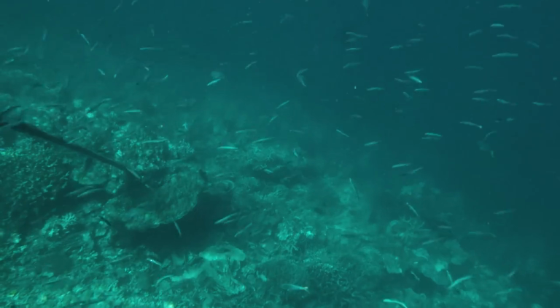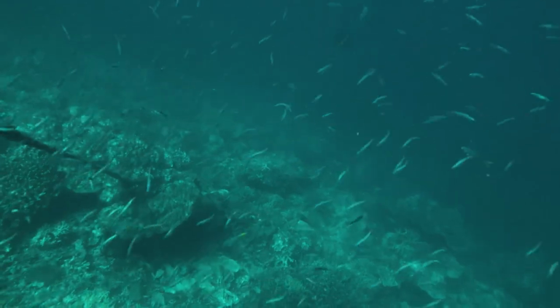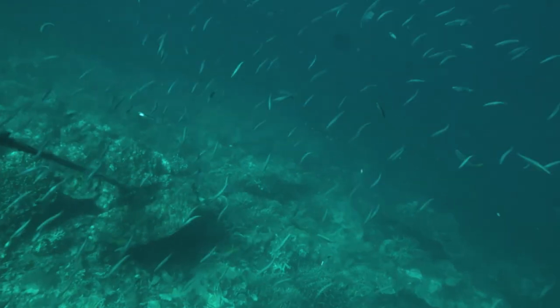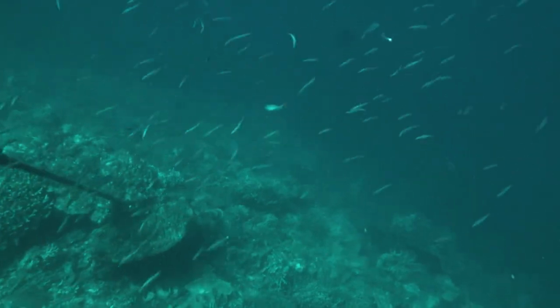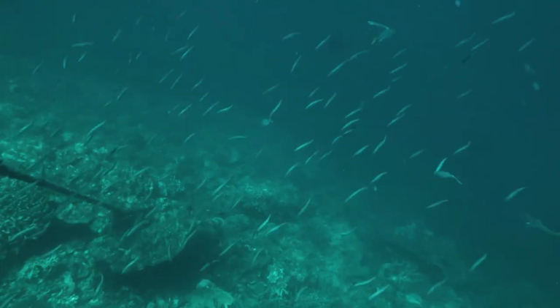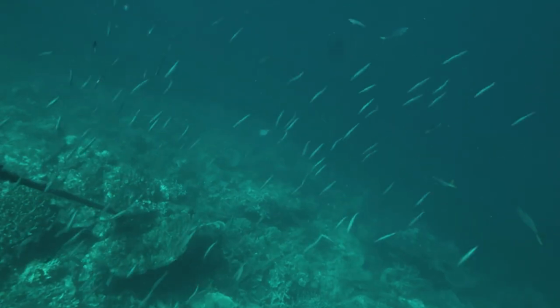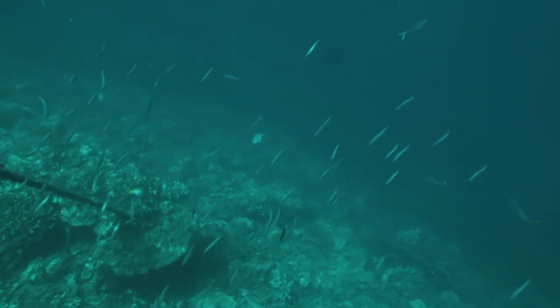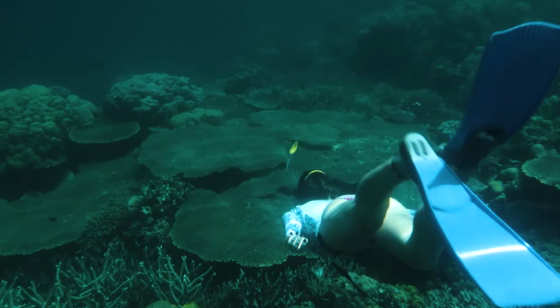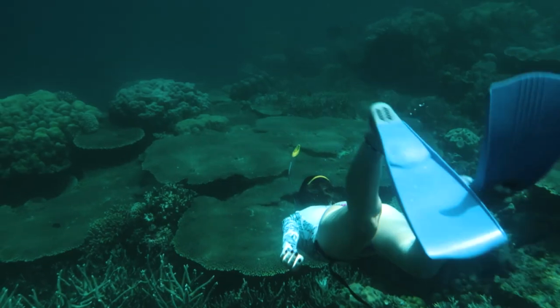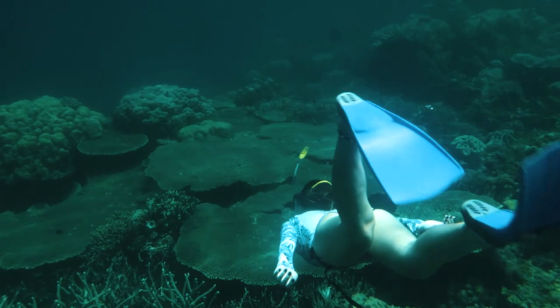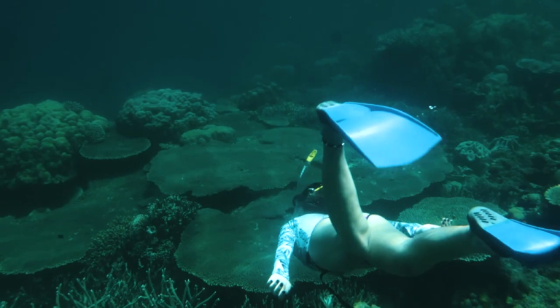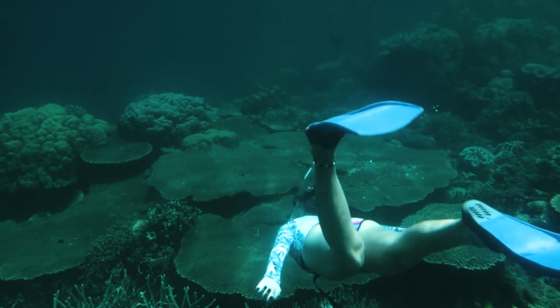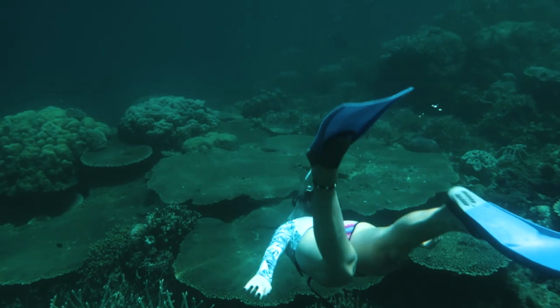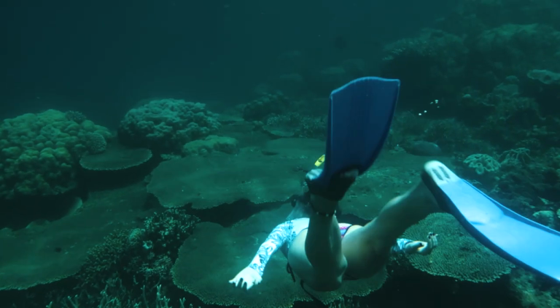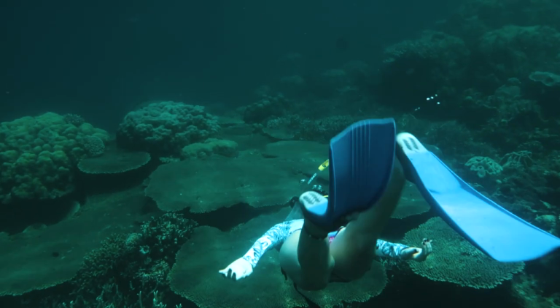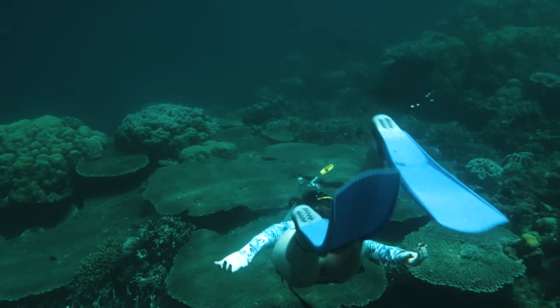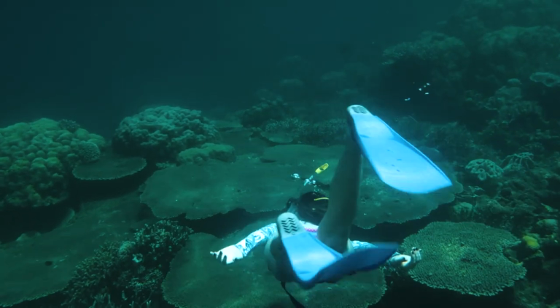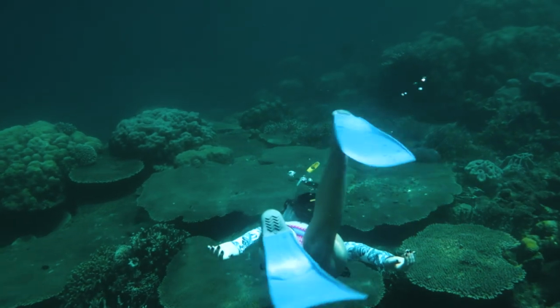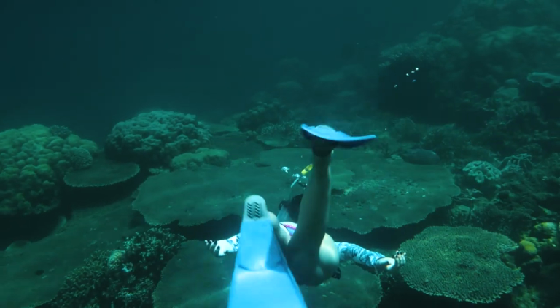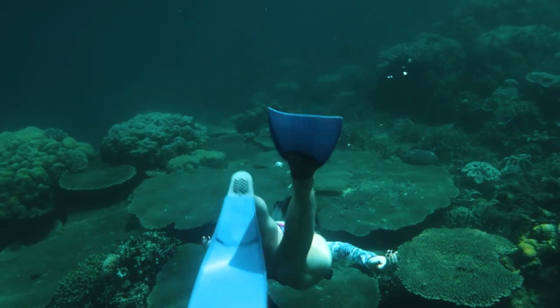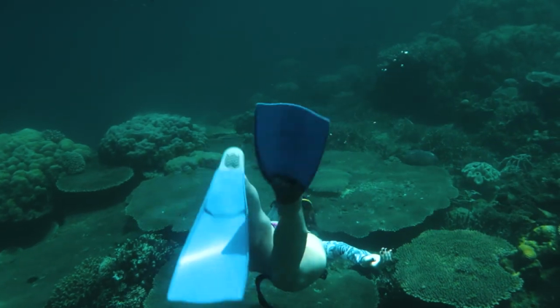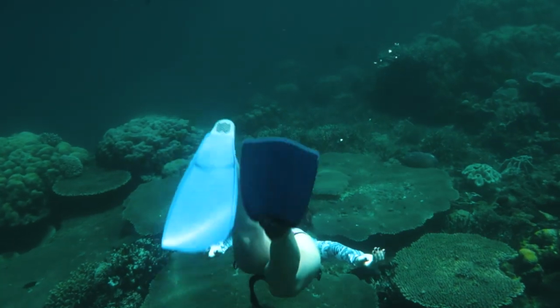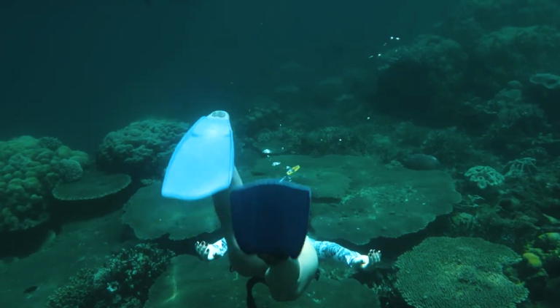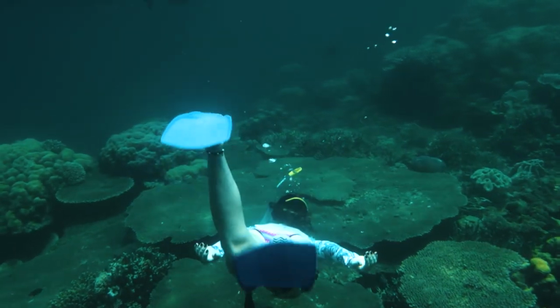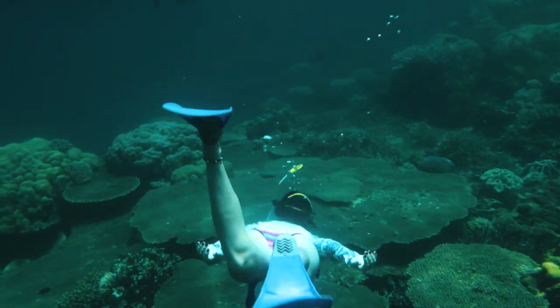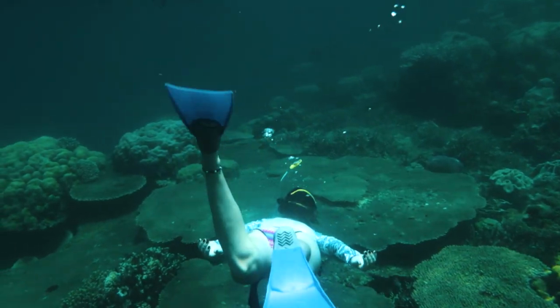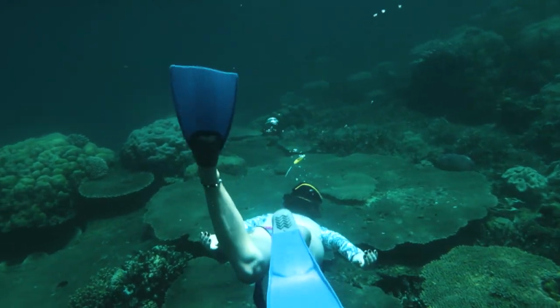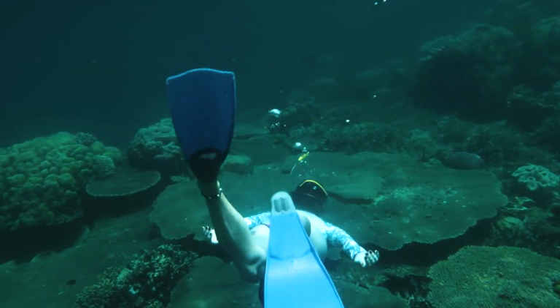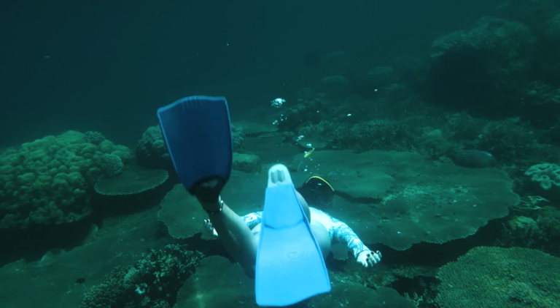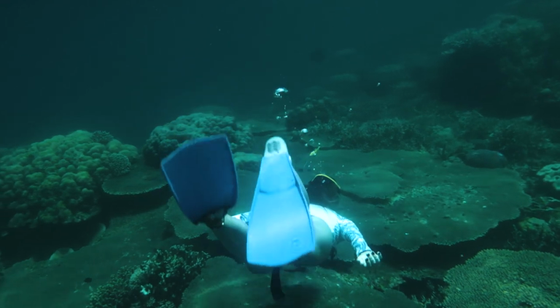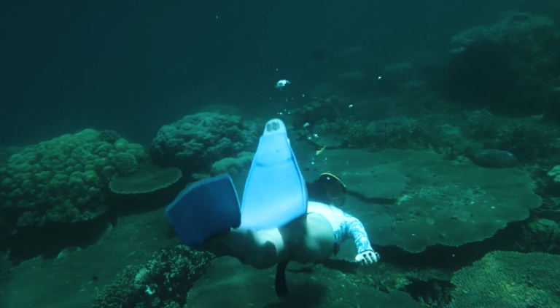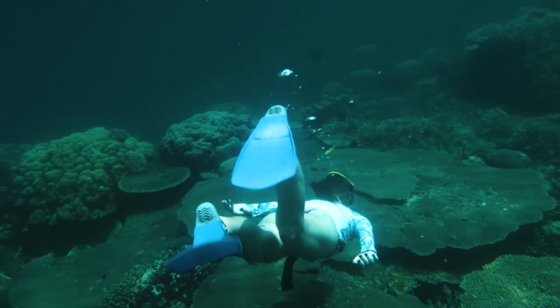The reefs around Port Barton are amazing — they are very healthy and the corals are very beautiful.